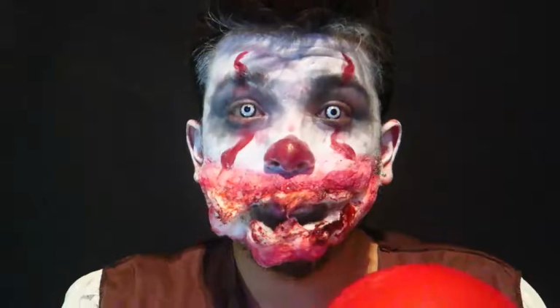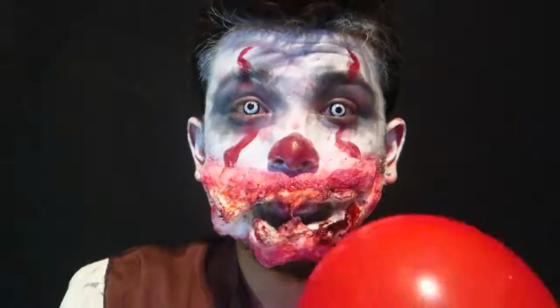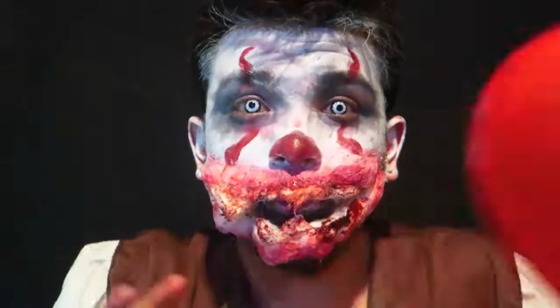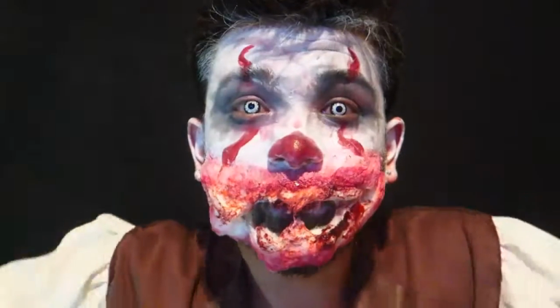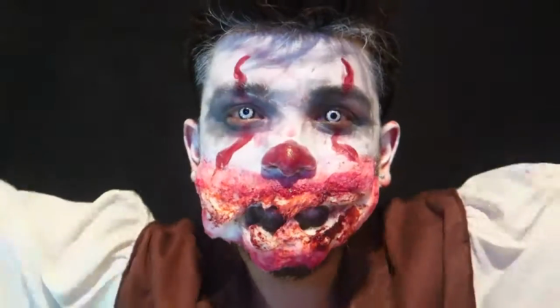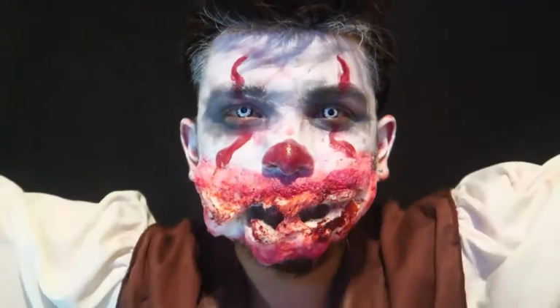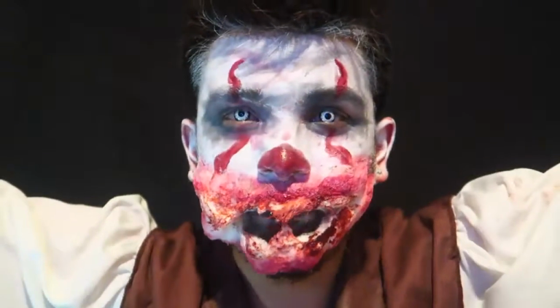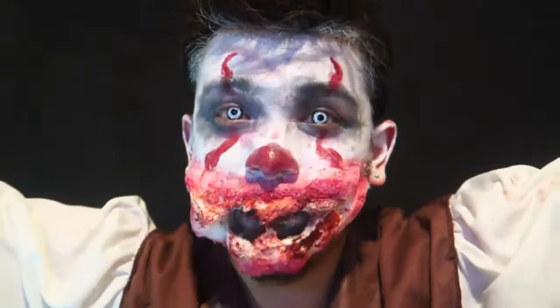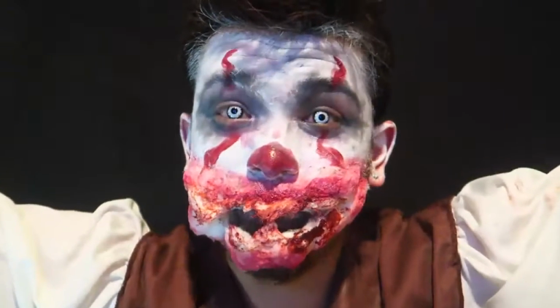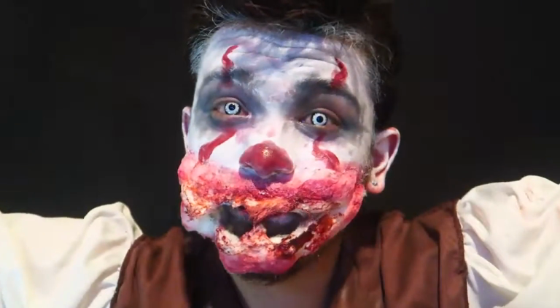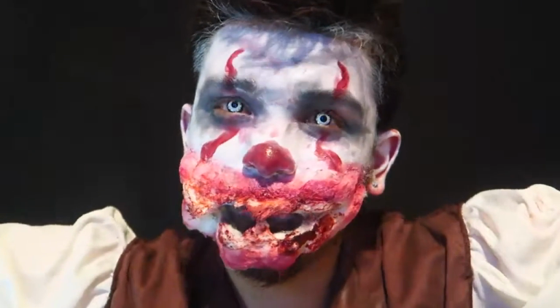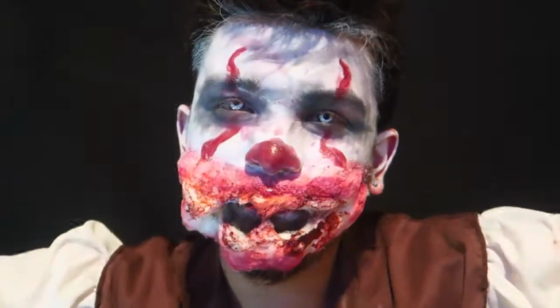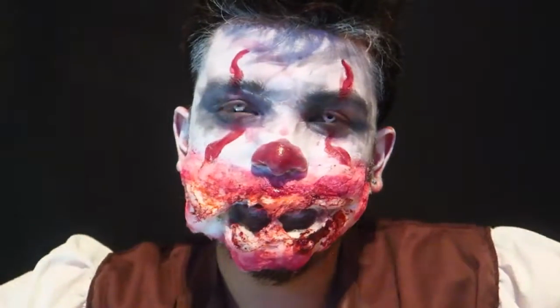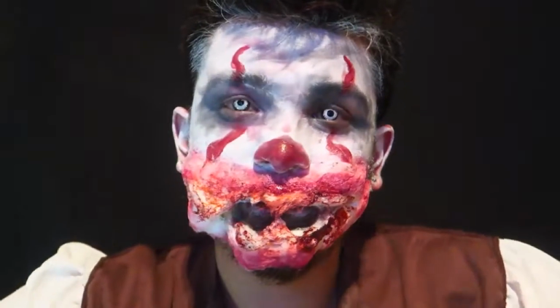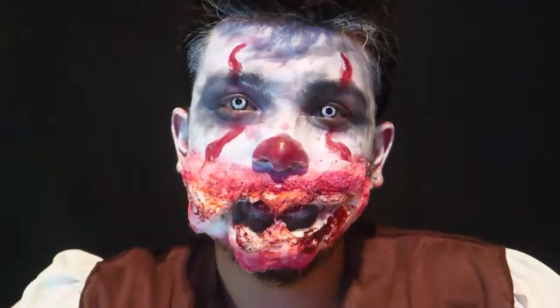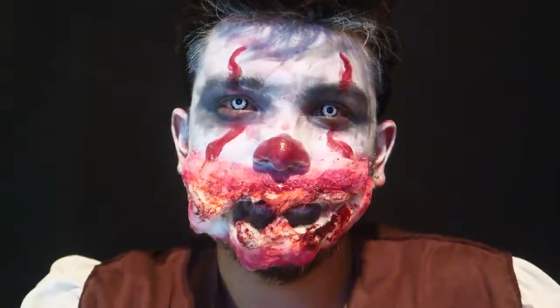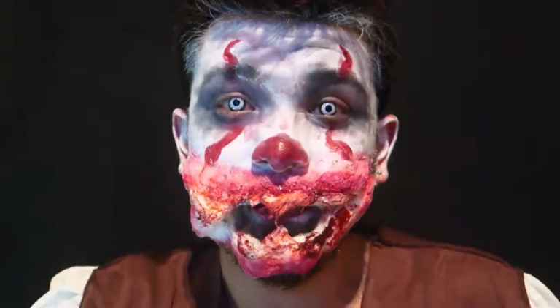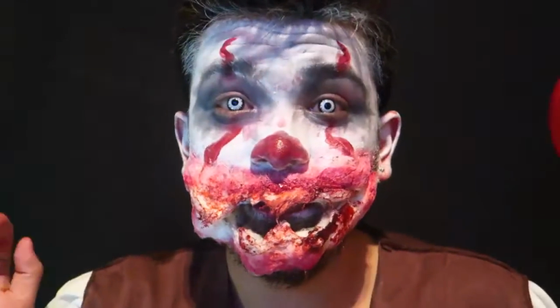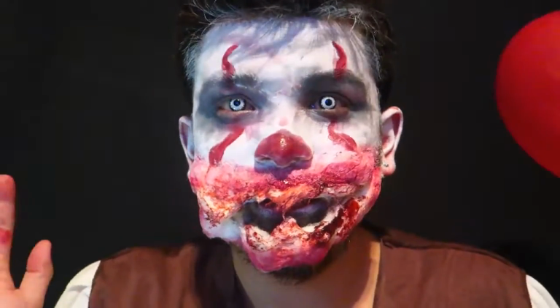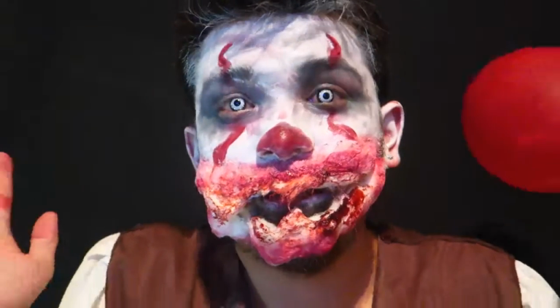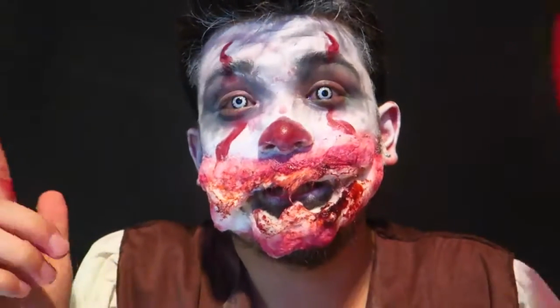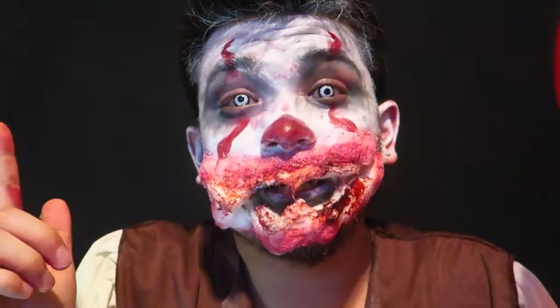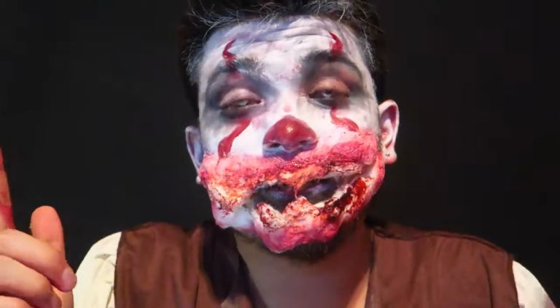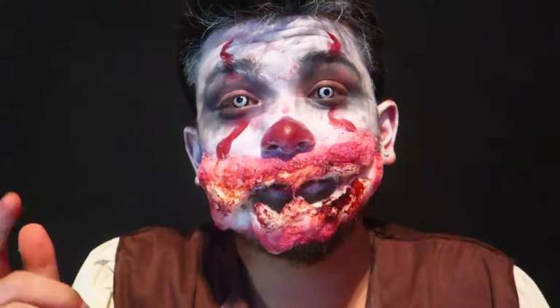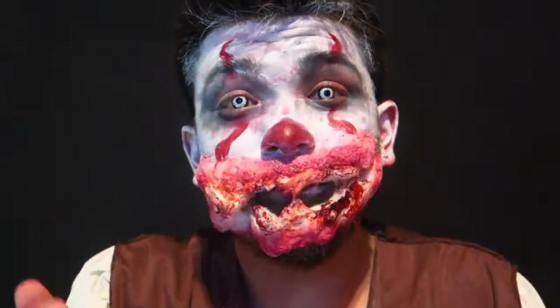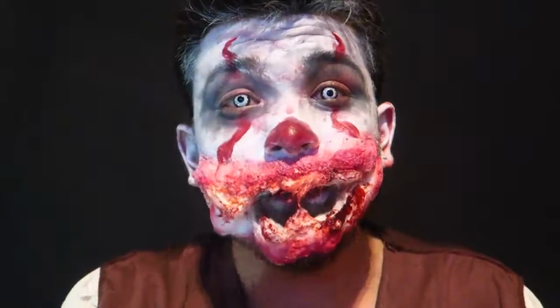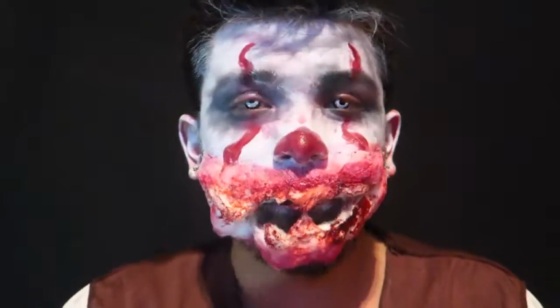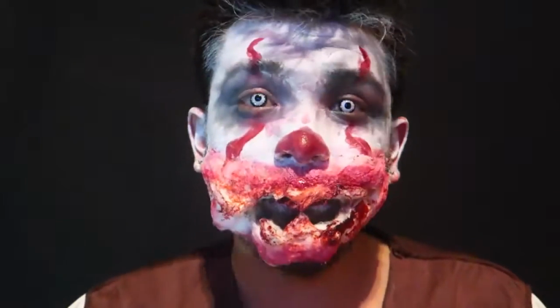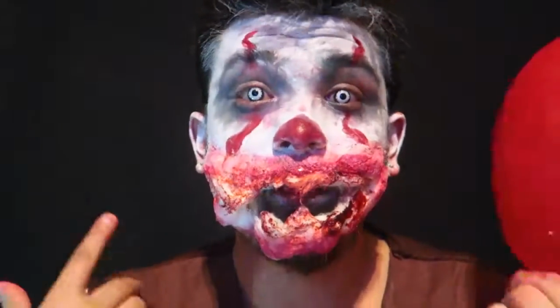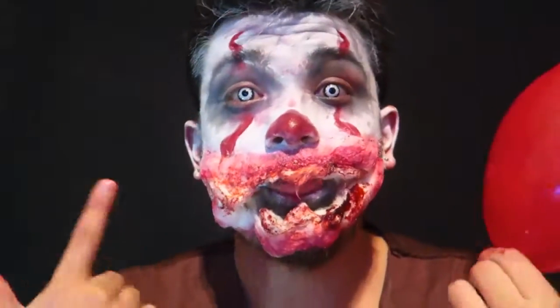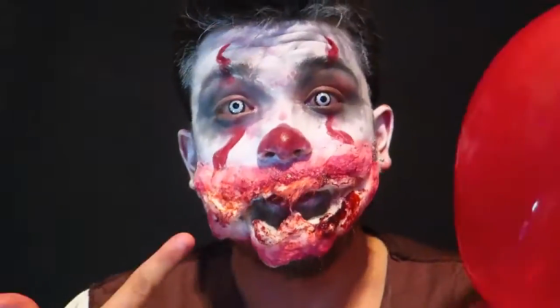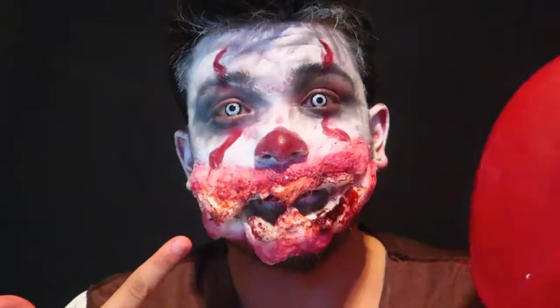What's up guys? My name is Jamie Whiskers. Today I'm going to show you how to make this.